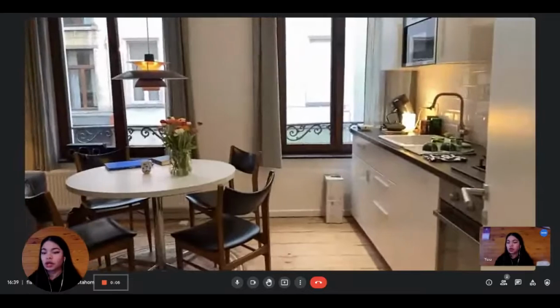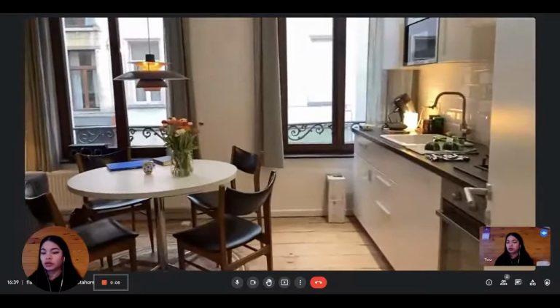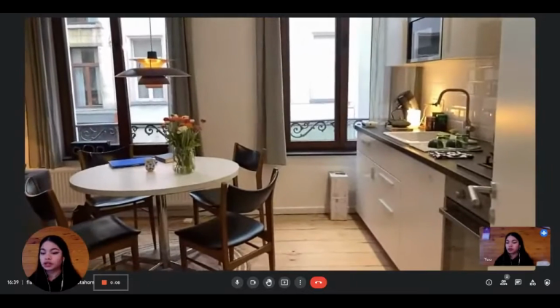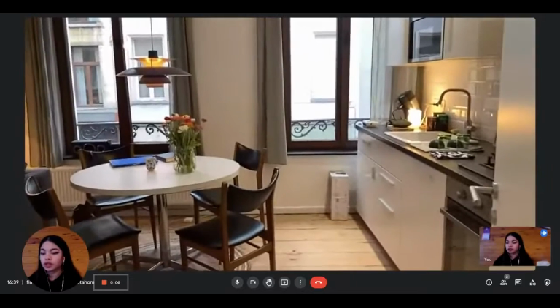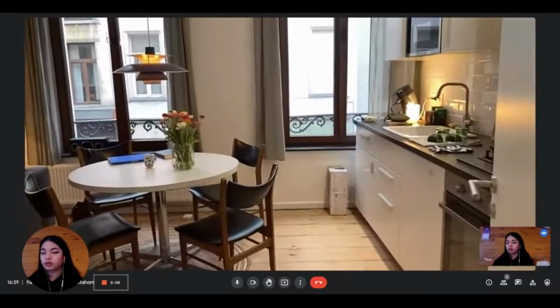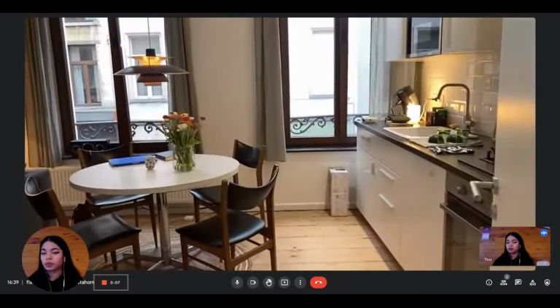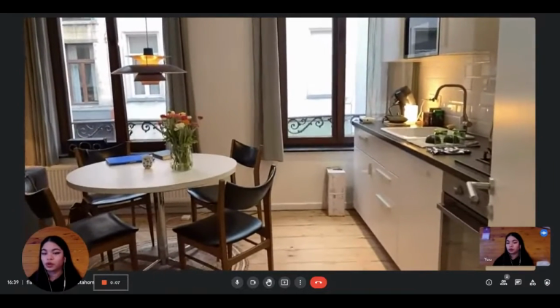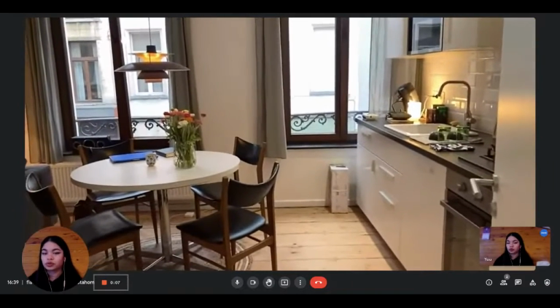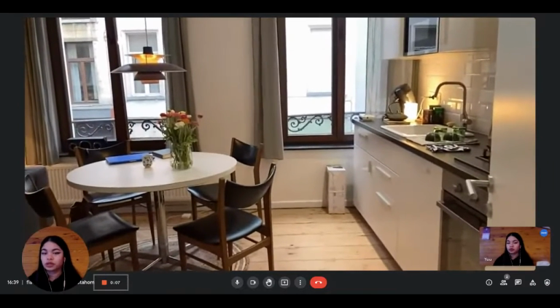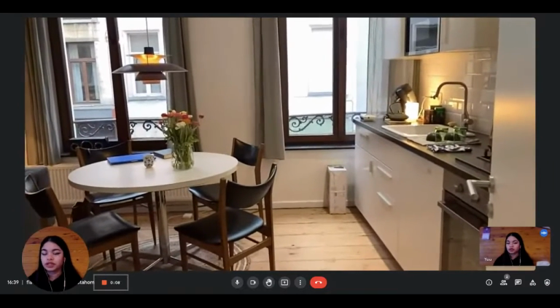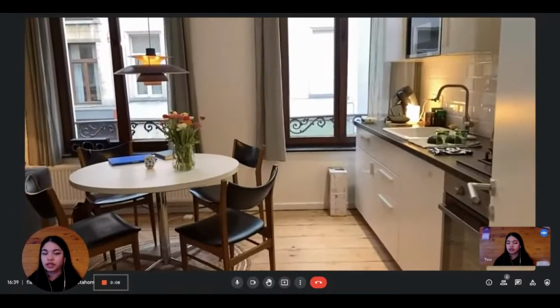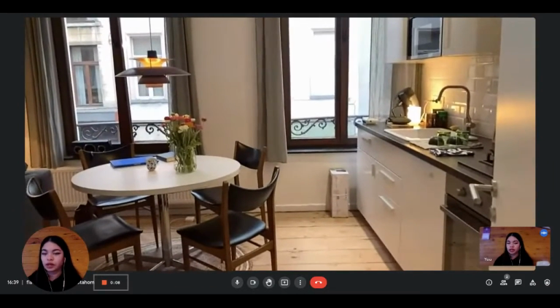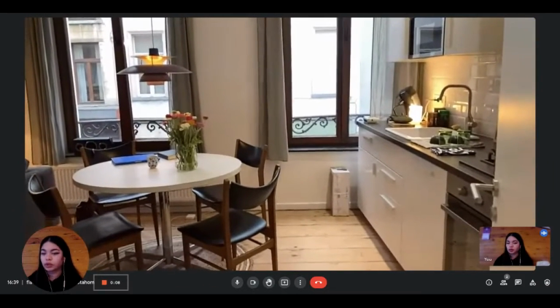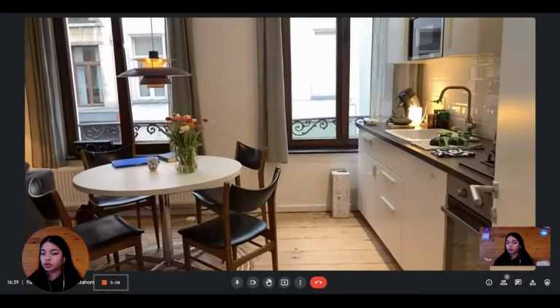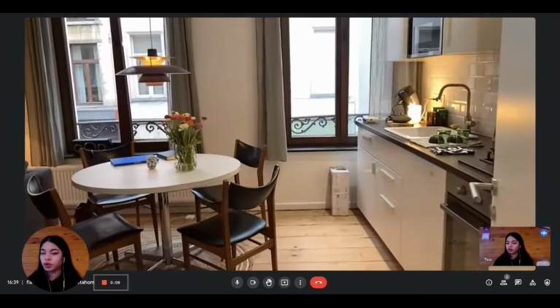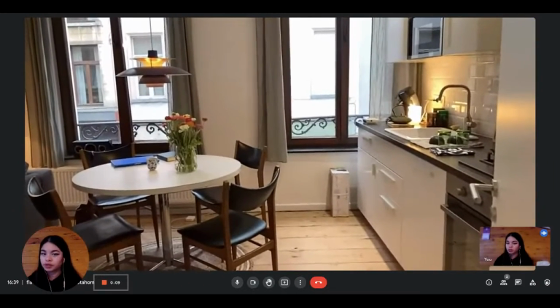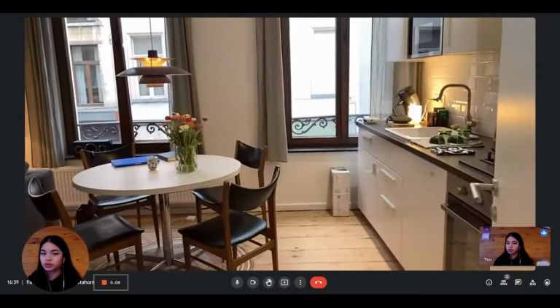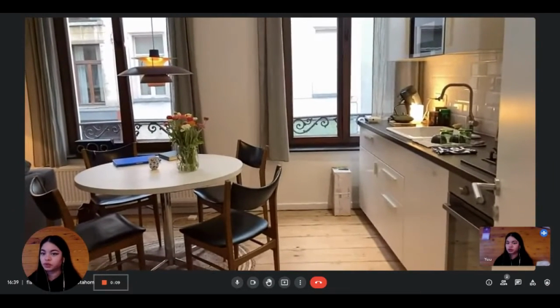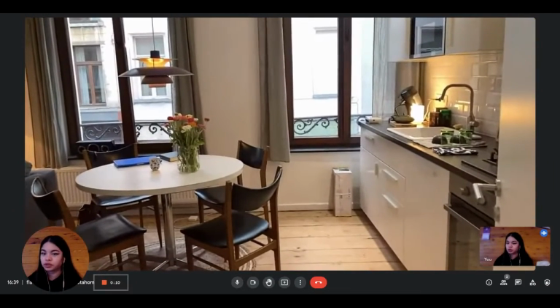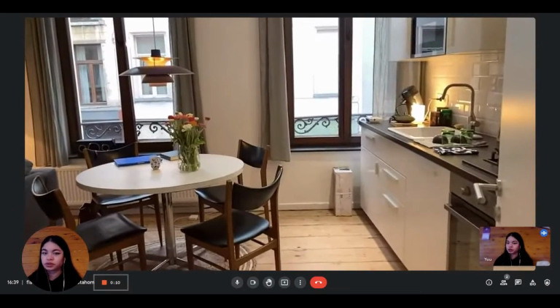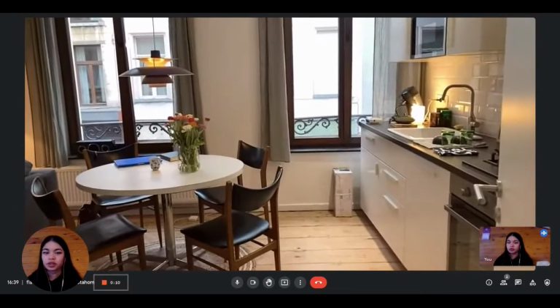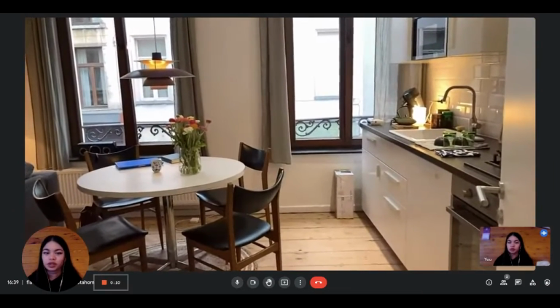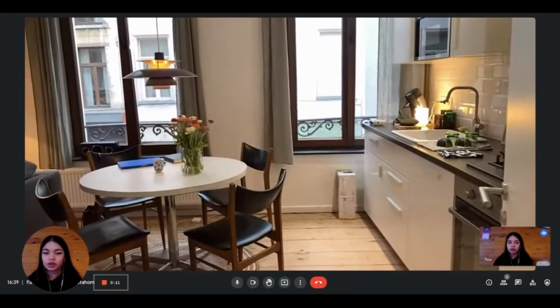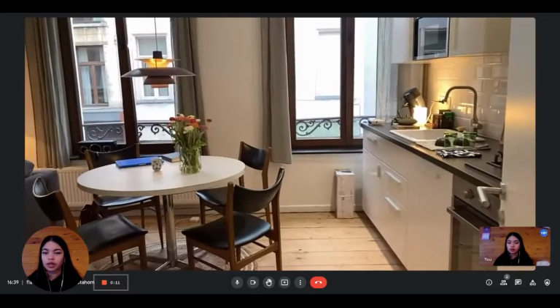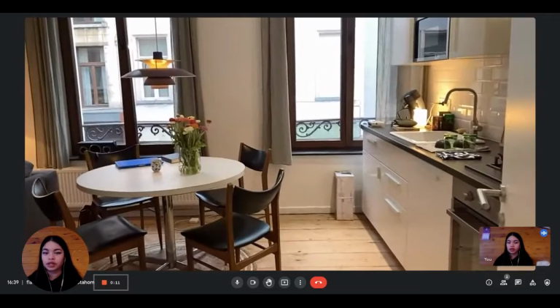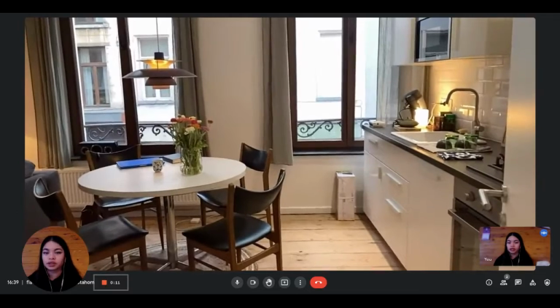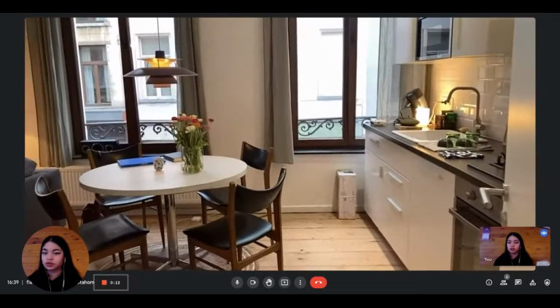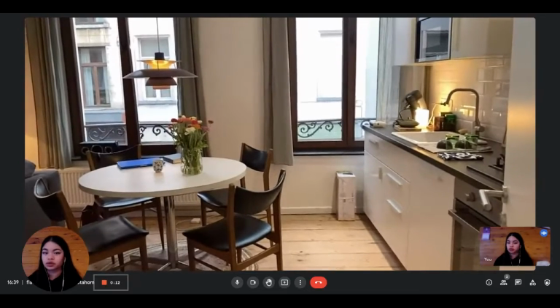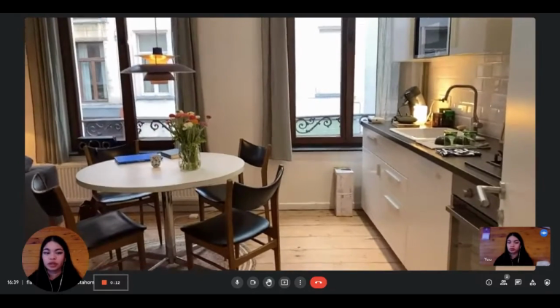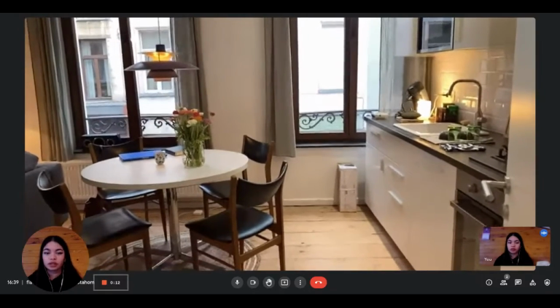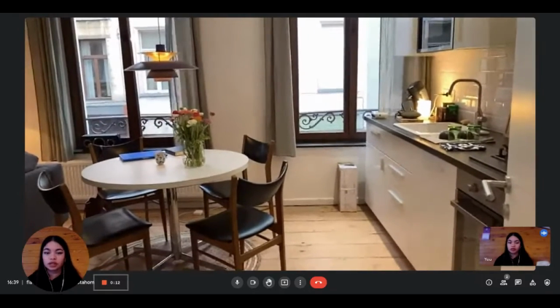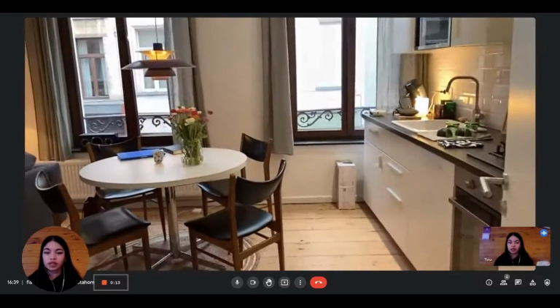Hi everyone, this is Lan from Spada Home. Today we're visiting a one-bedroom apartment situated in Brussels. The landlady is going to show us what it looks like.